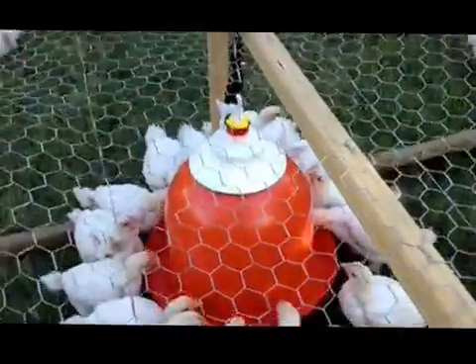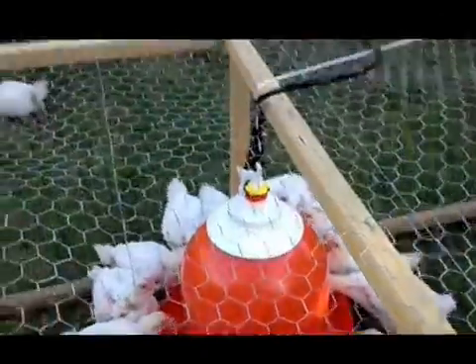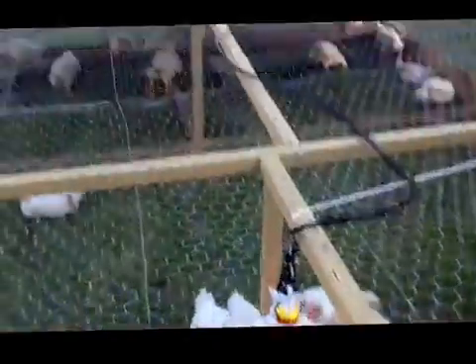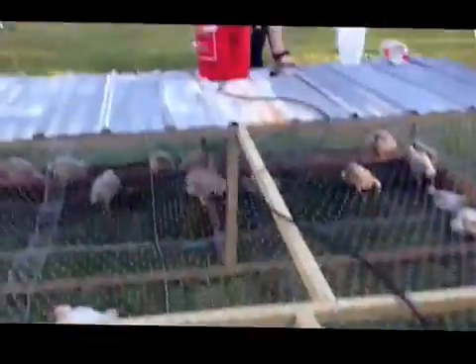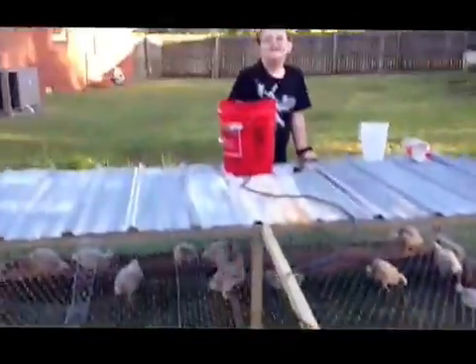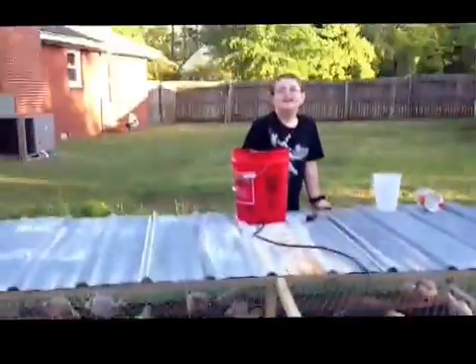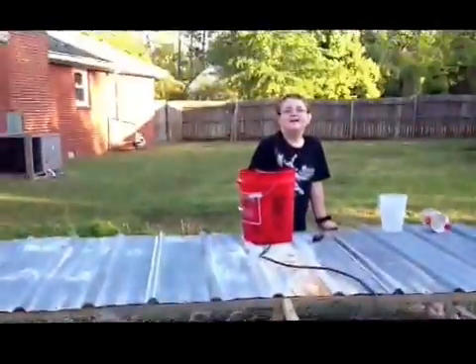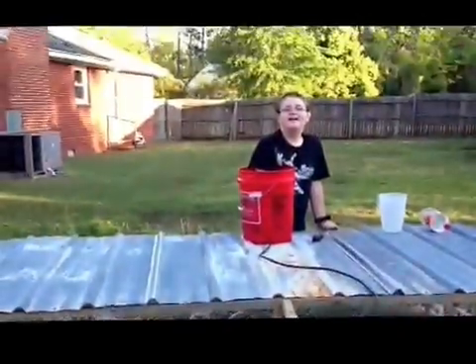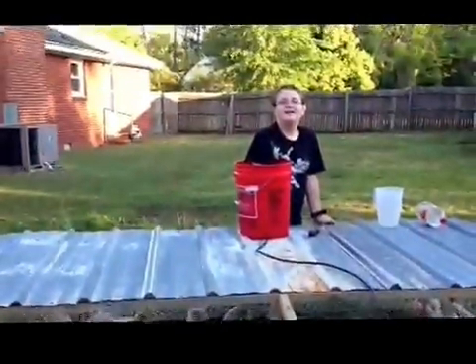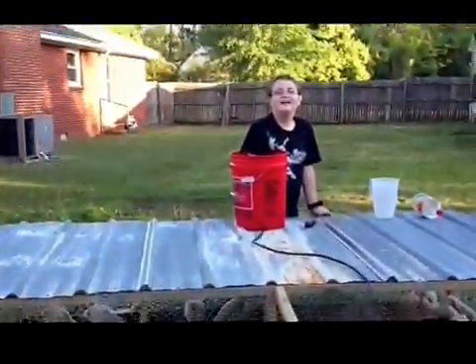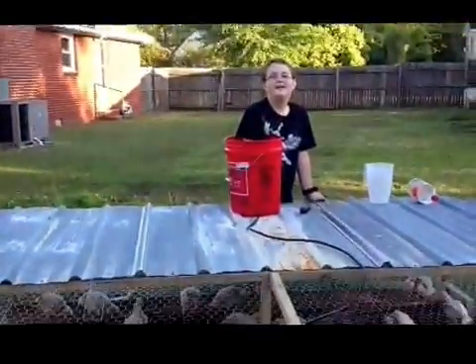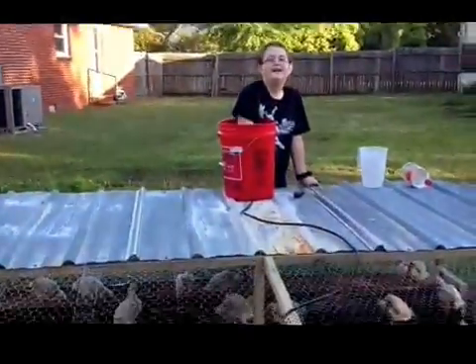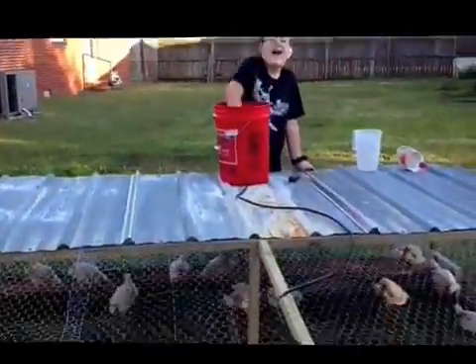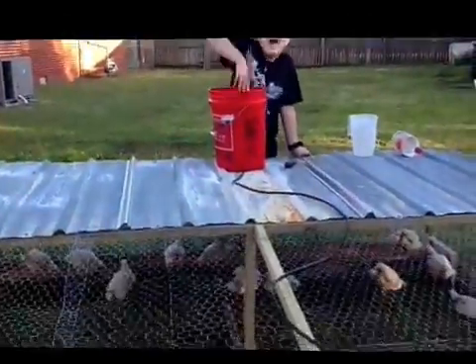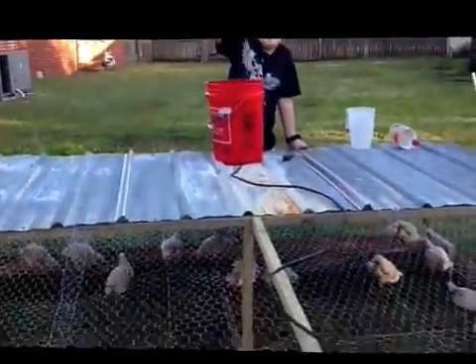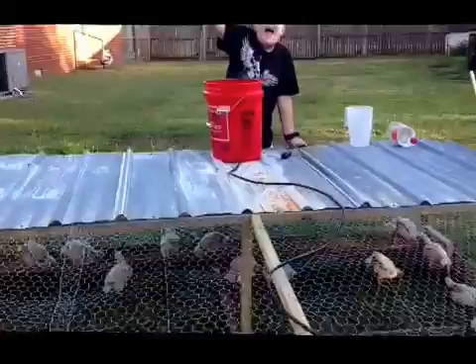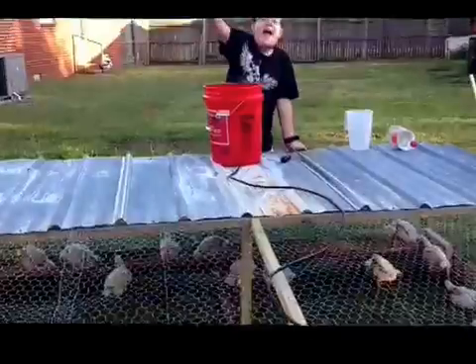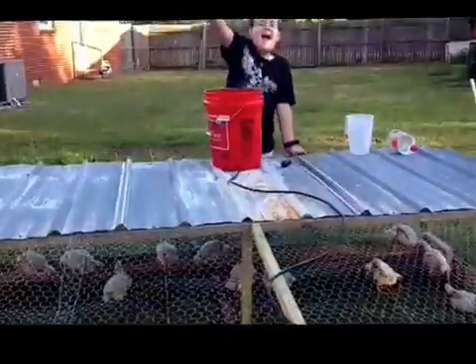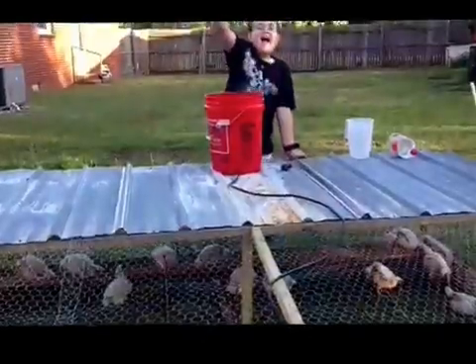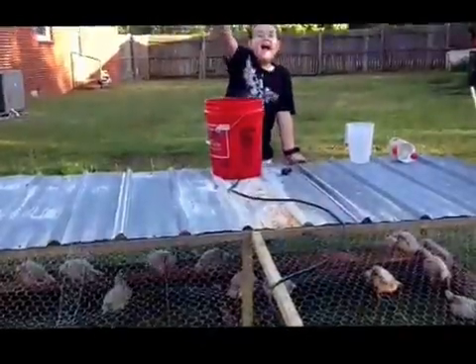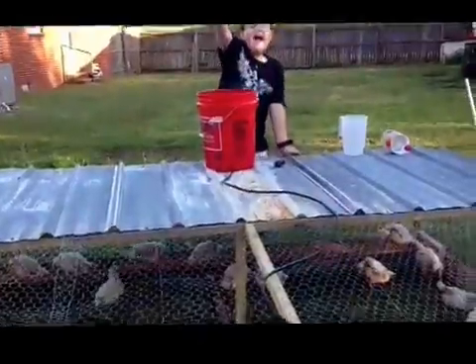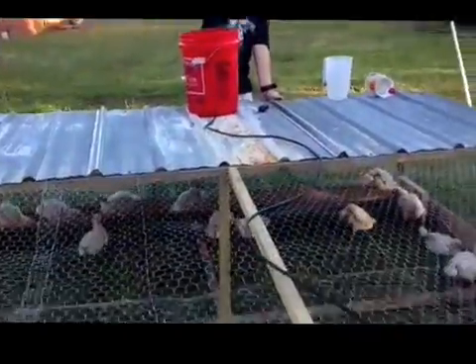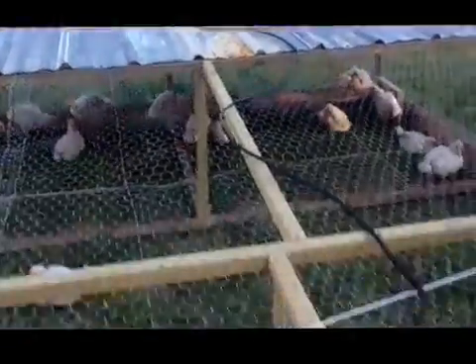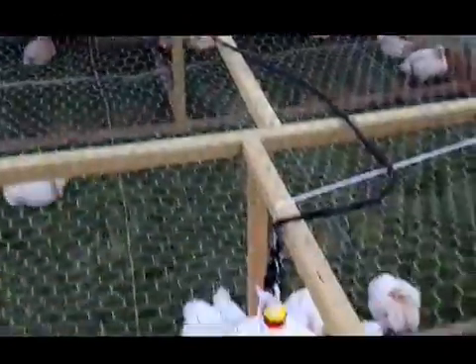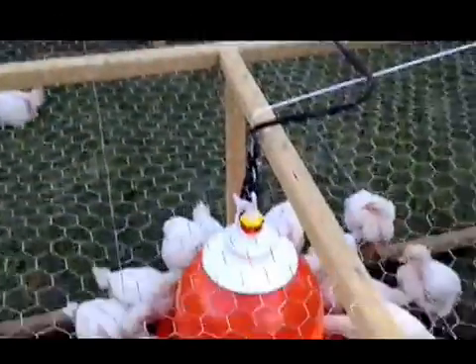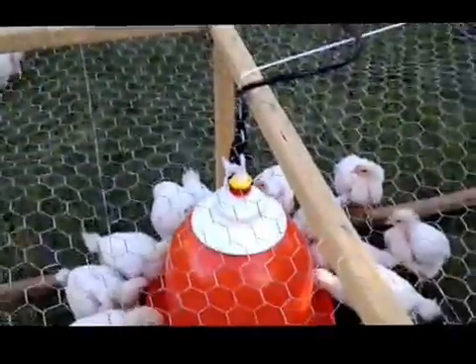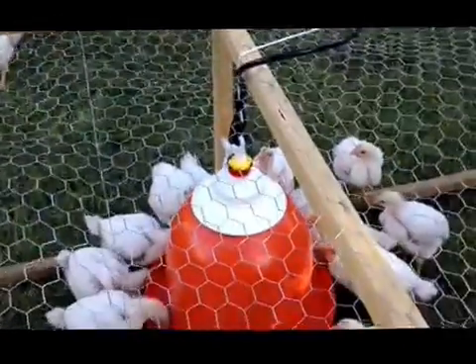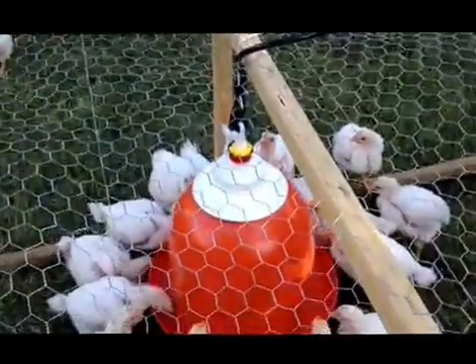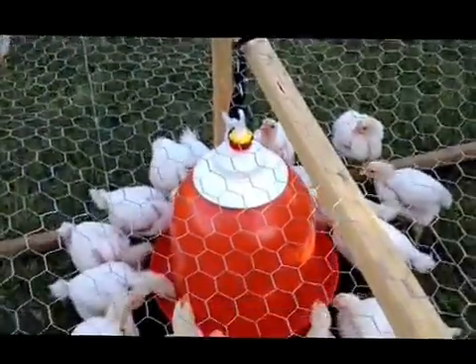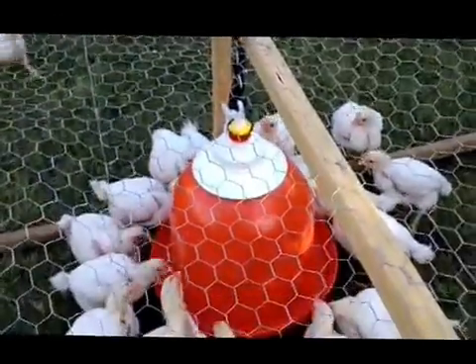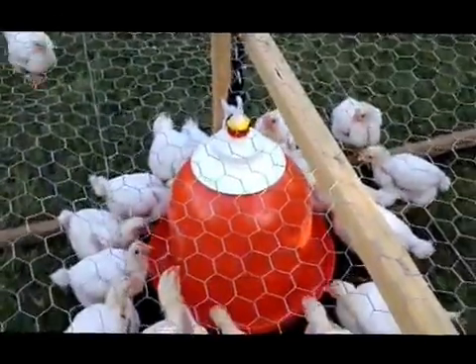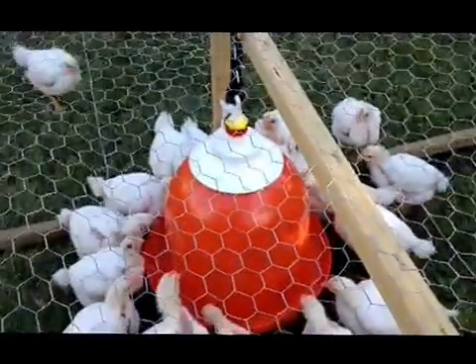It'll be able to hold five gallons at a time. Good deal. Thanks for watching.